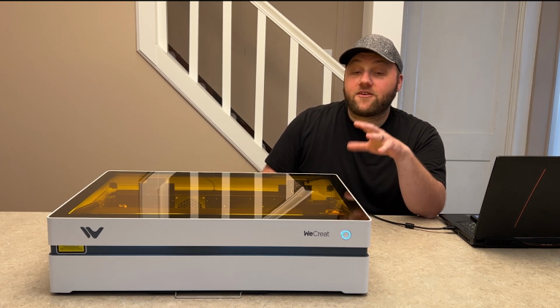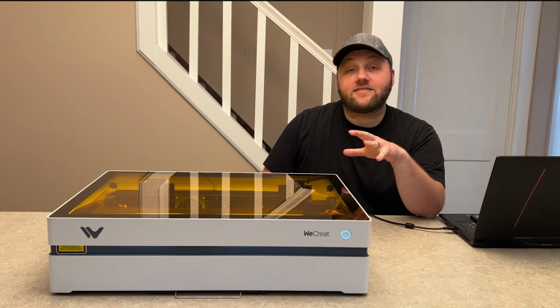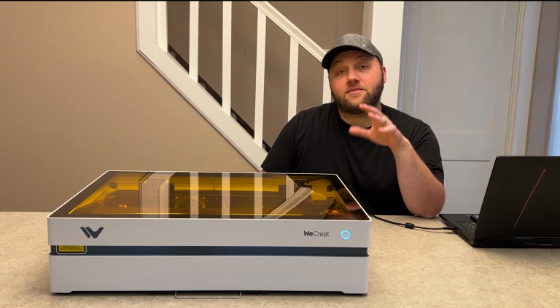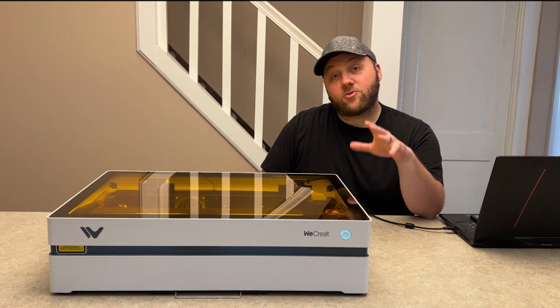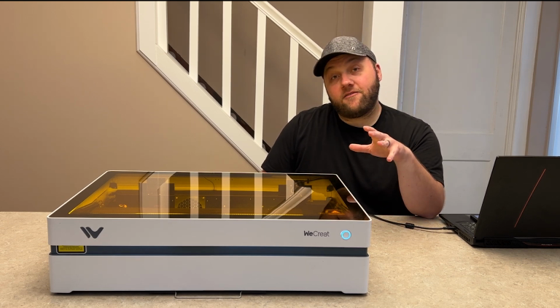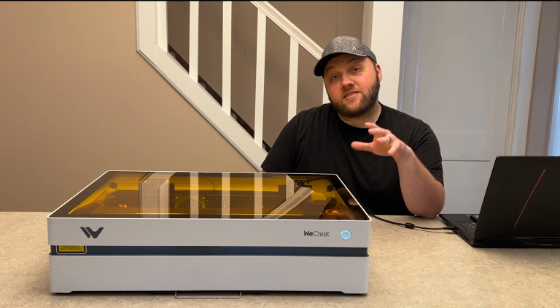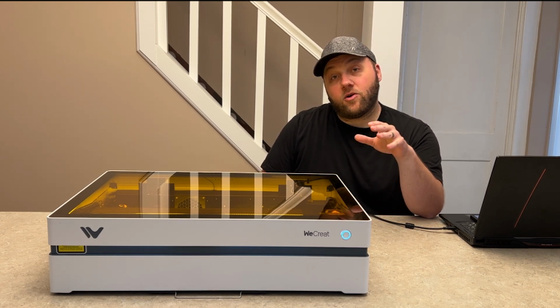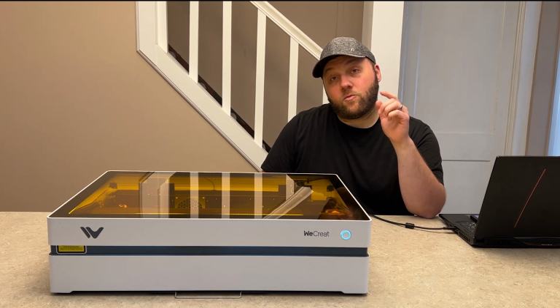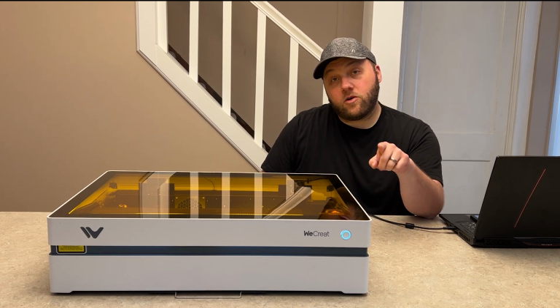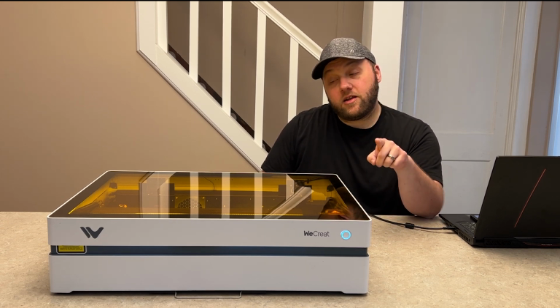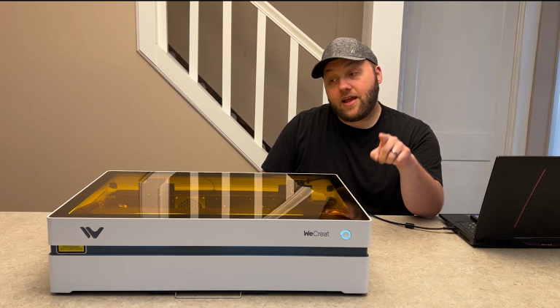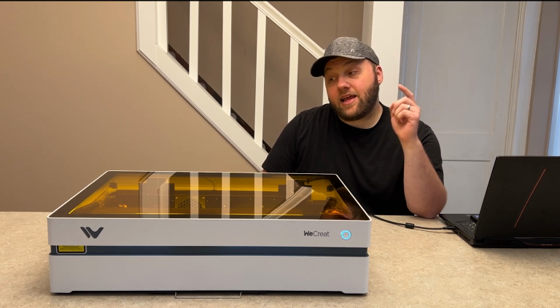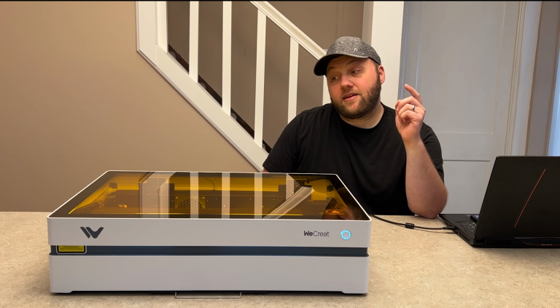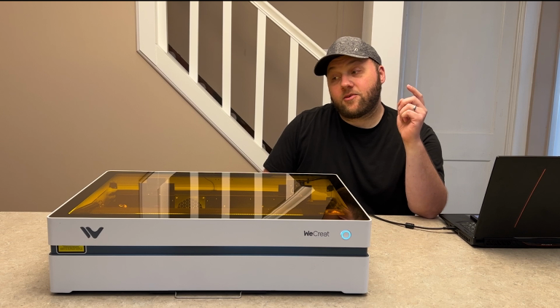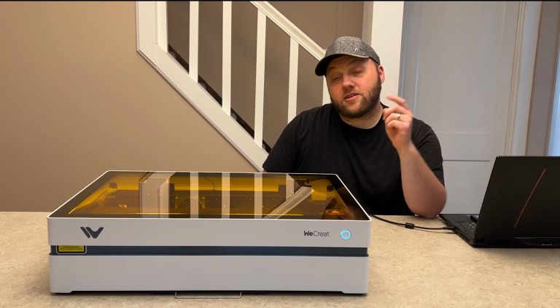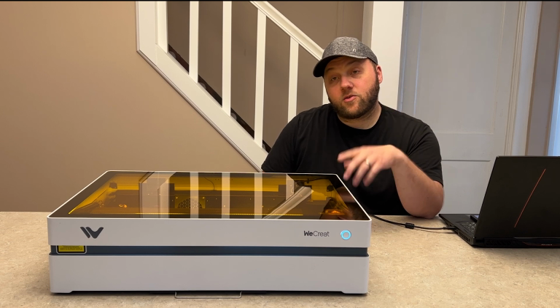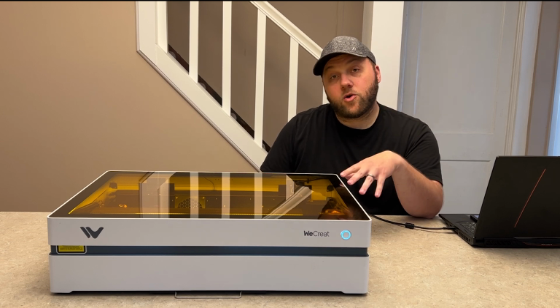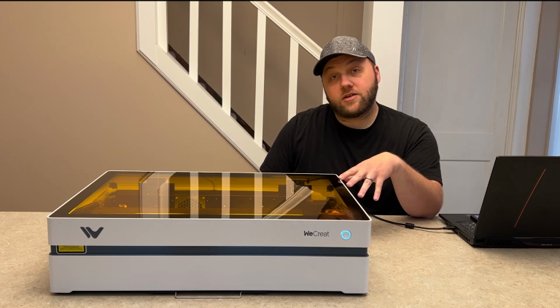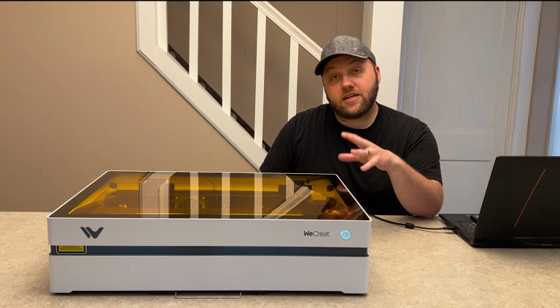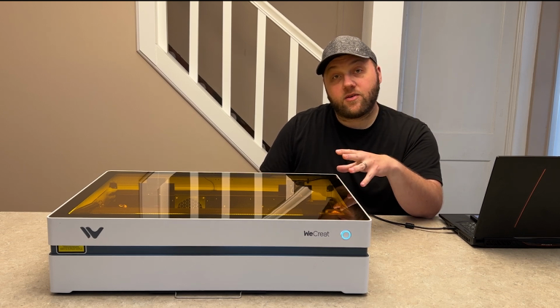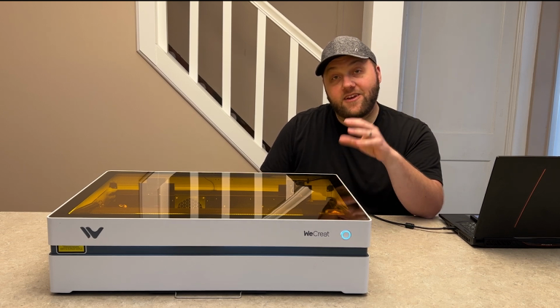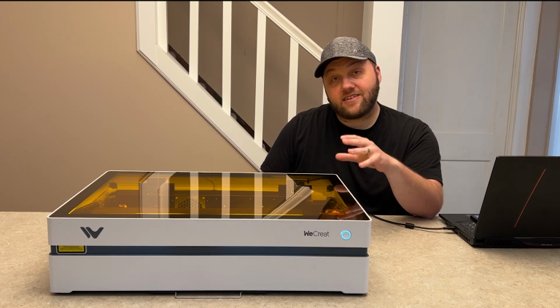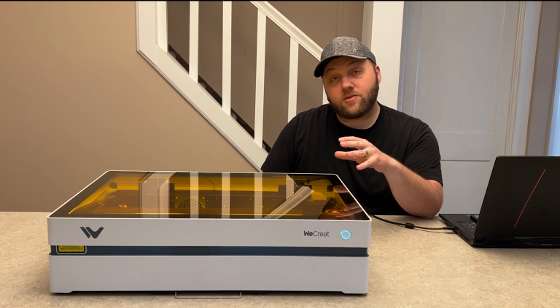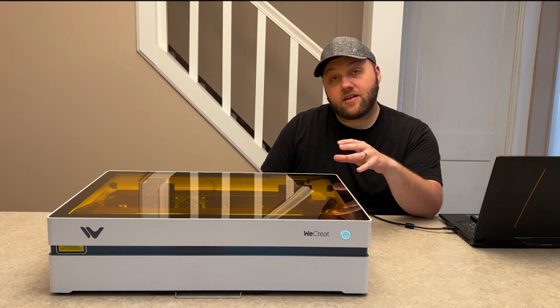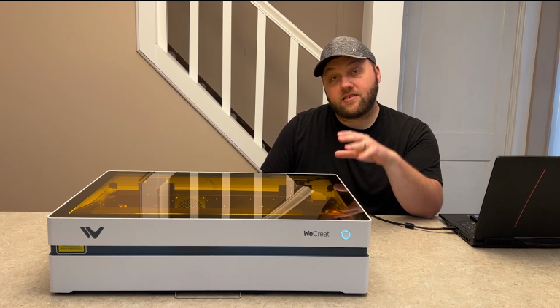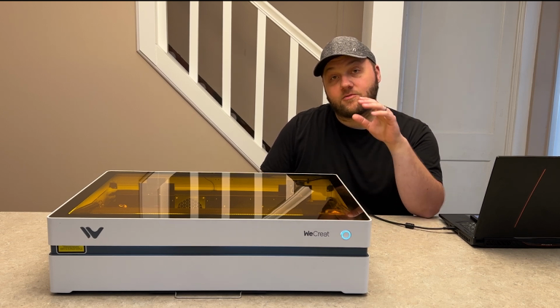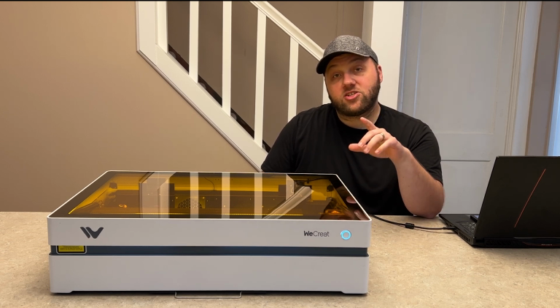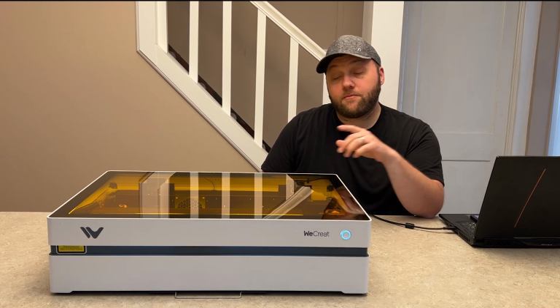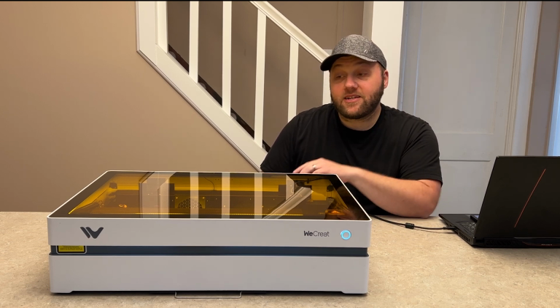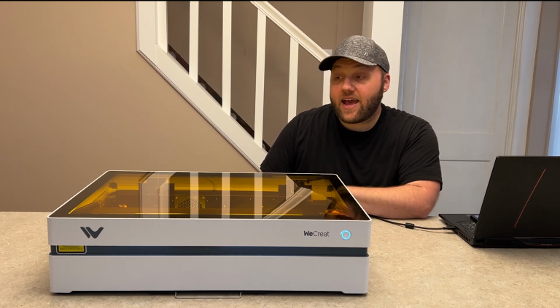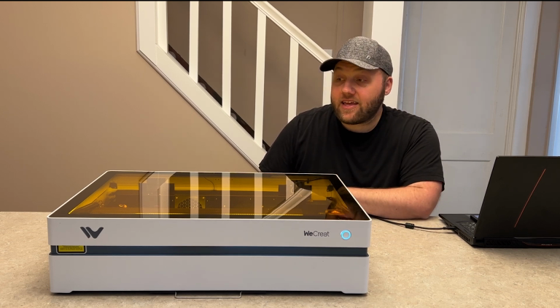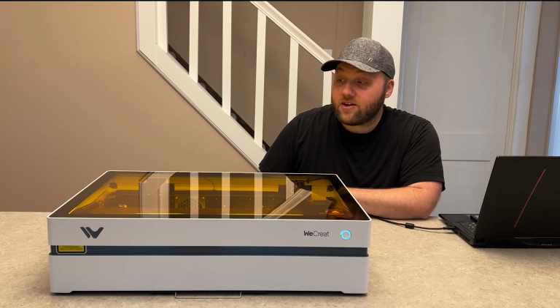I've got some engravings on wood, and we're going to do a rotary engraving as well, so we're going to jump into that here.